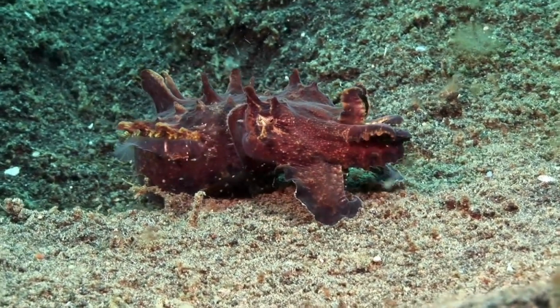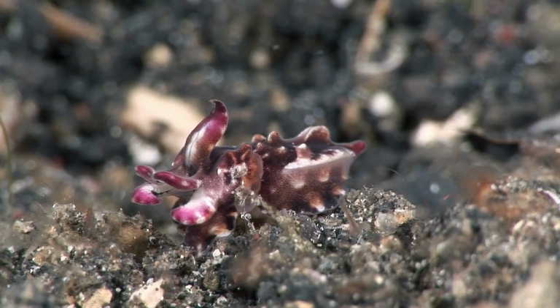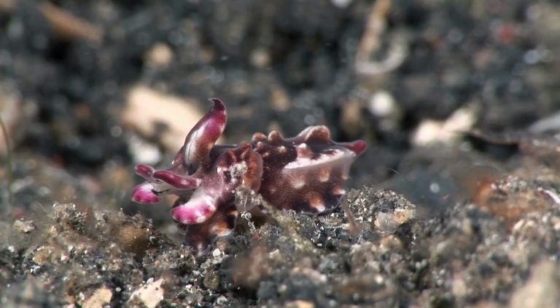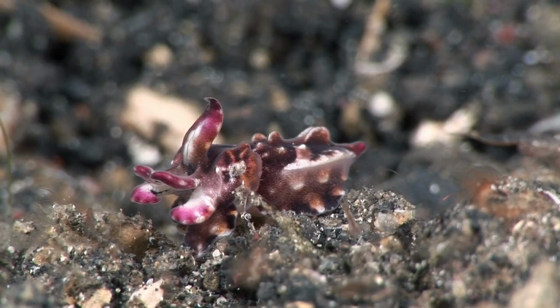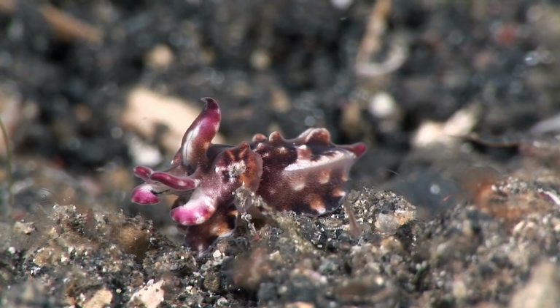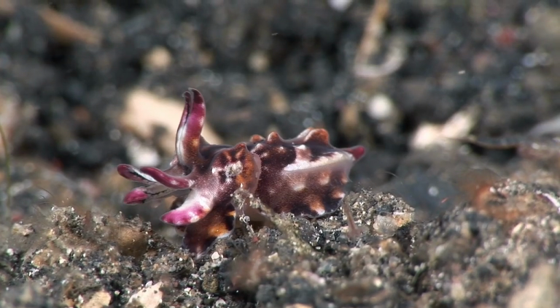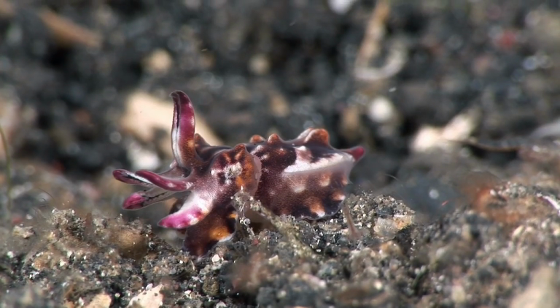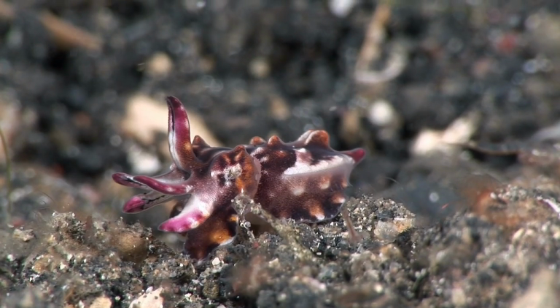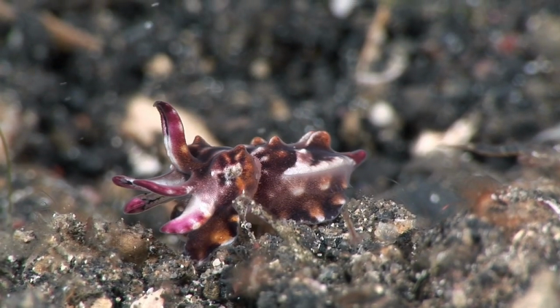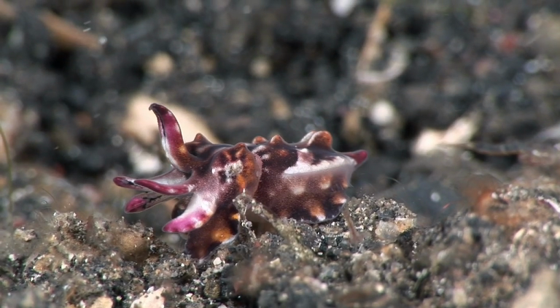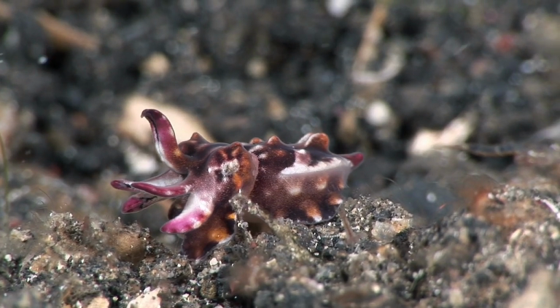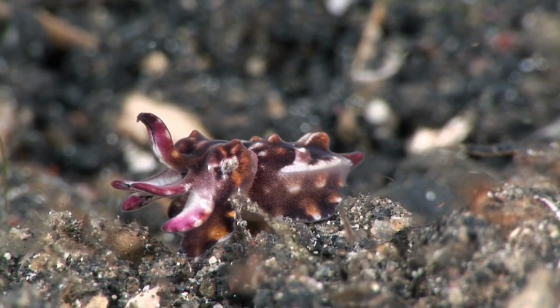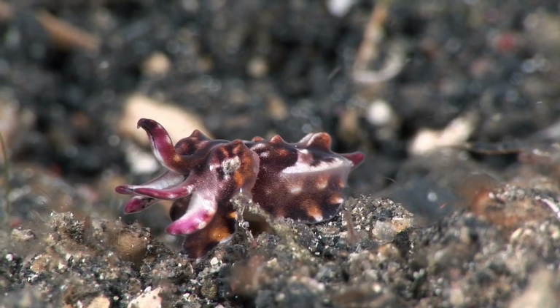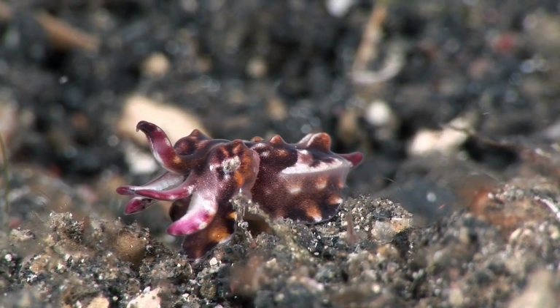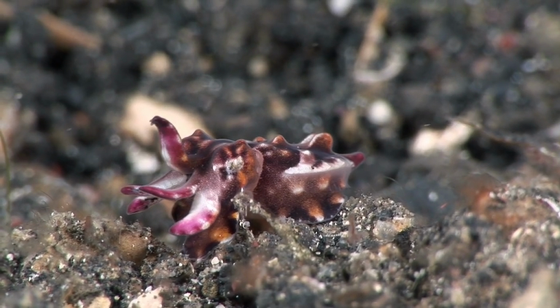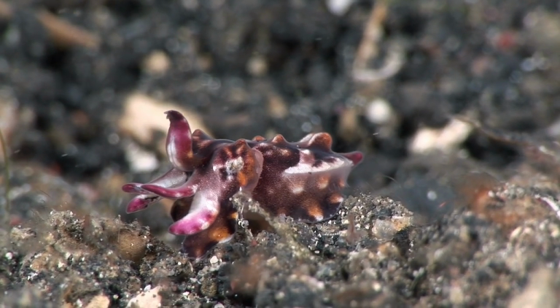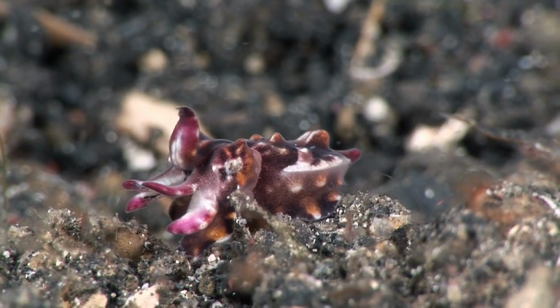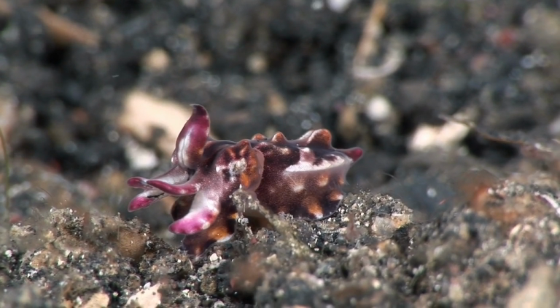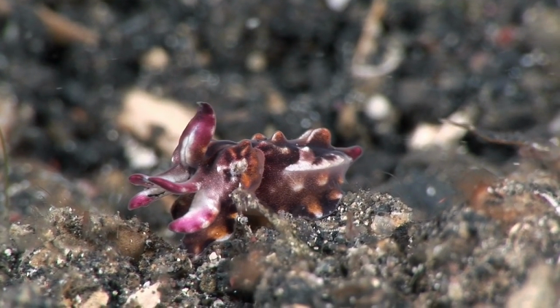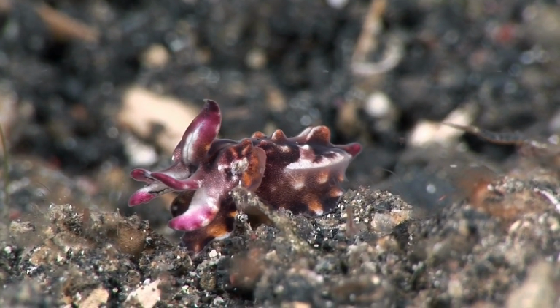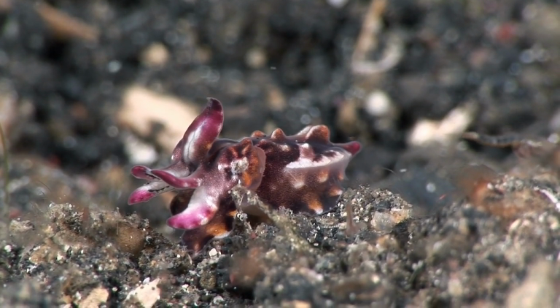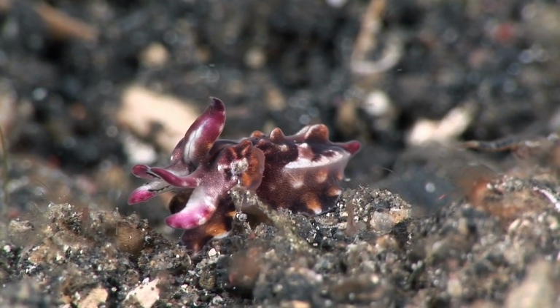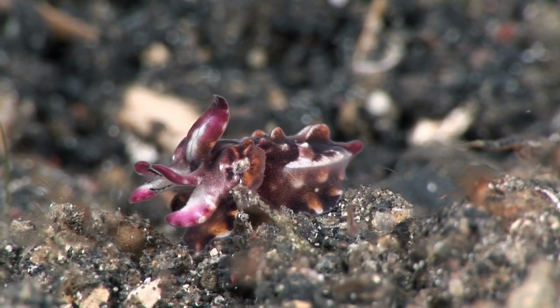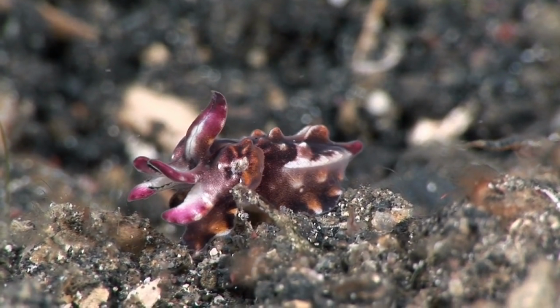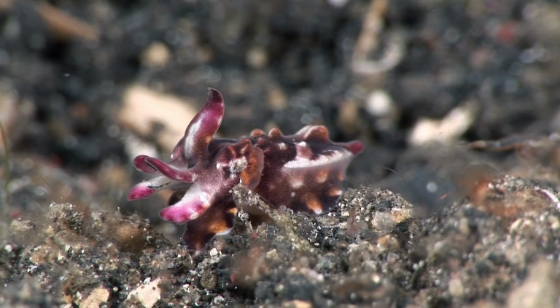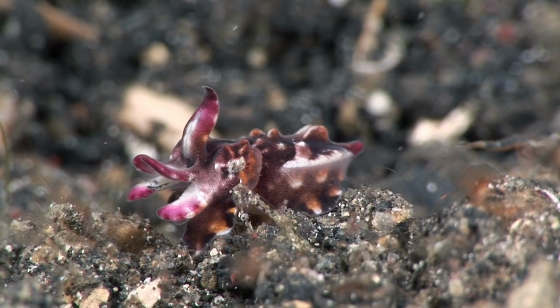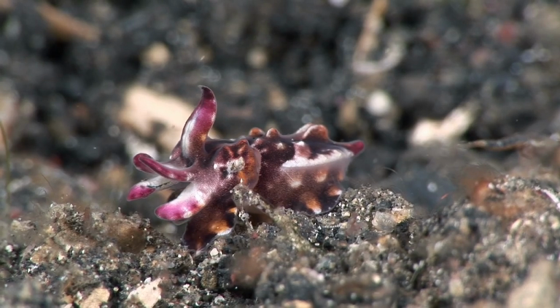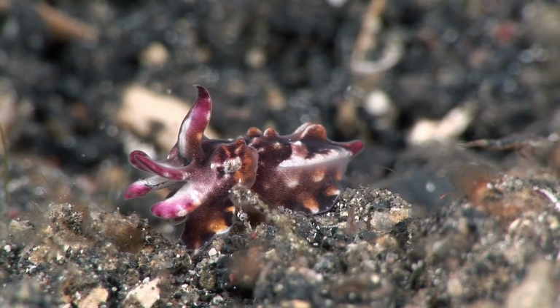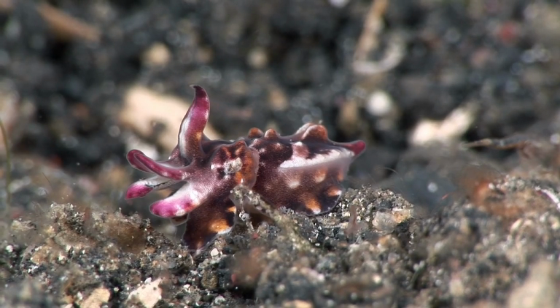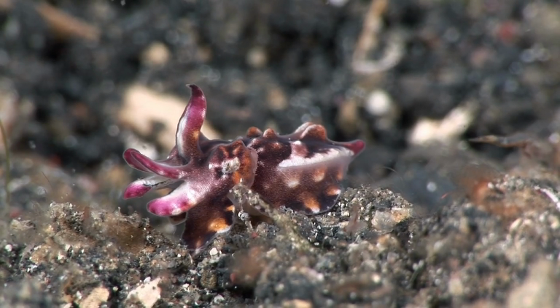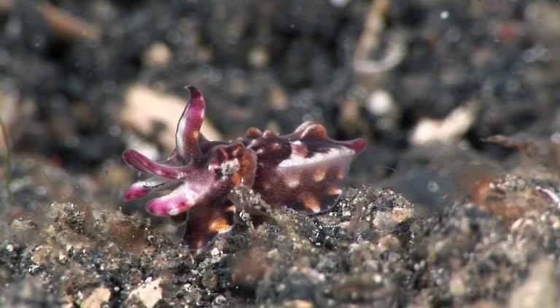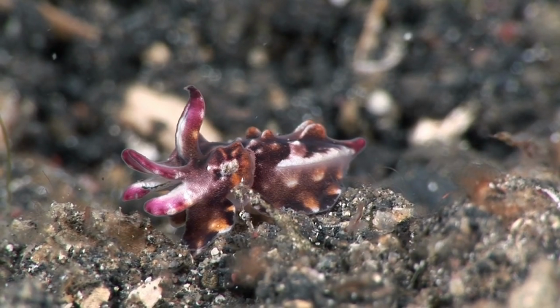This tiny juvenile raises its median tentacles, a common threat display amongst cuttlefishes.